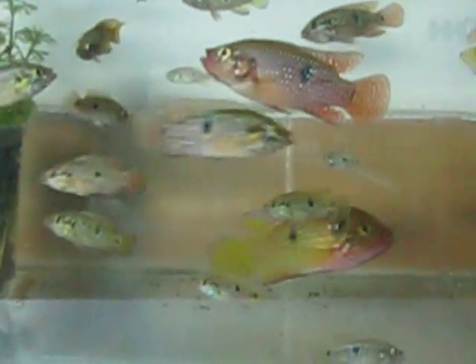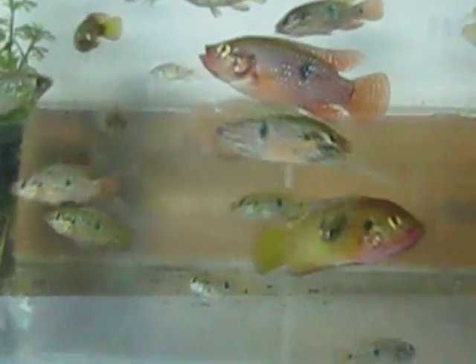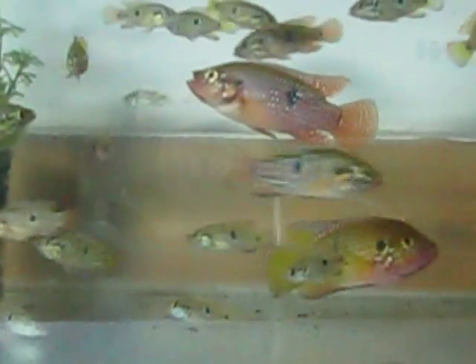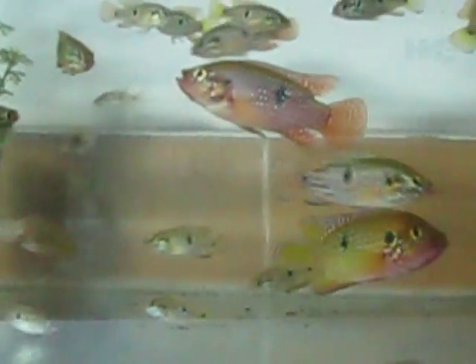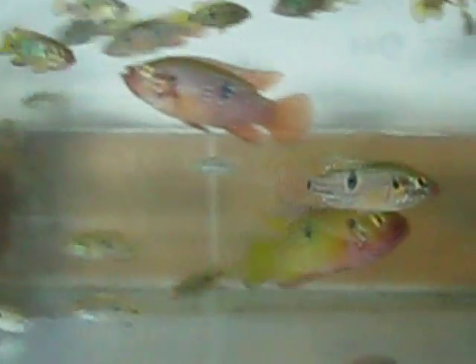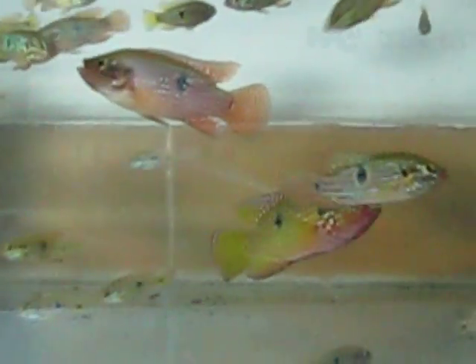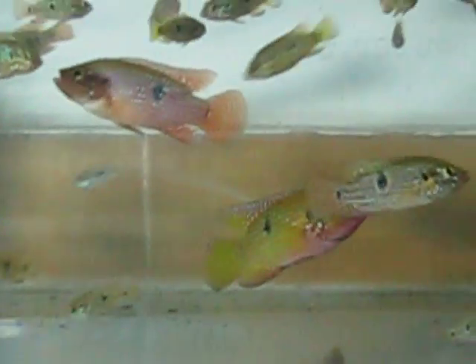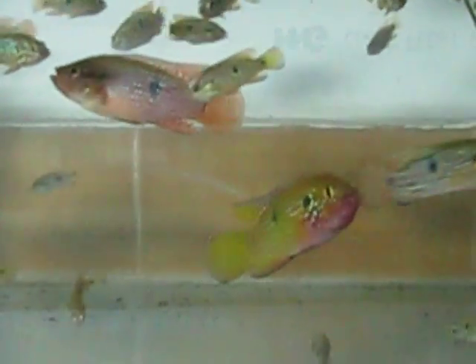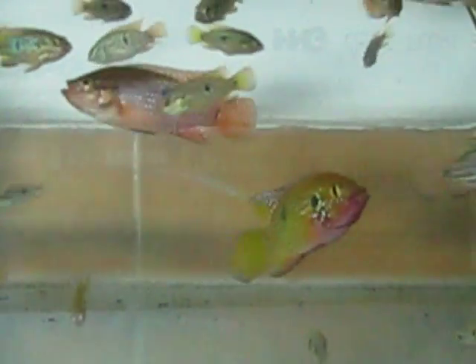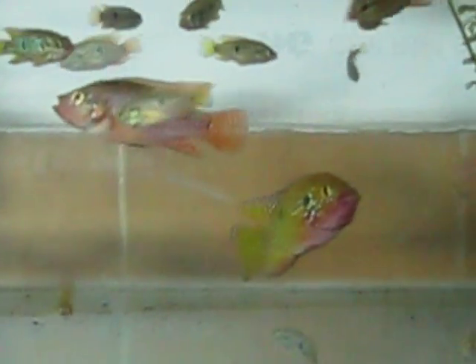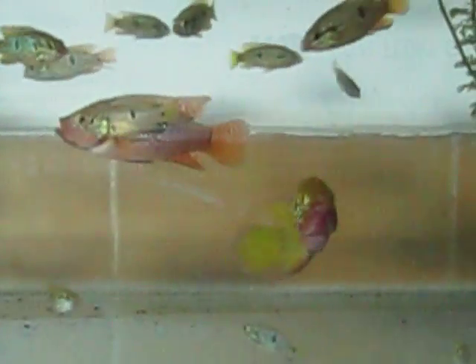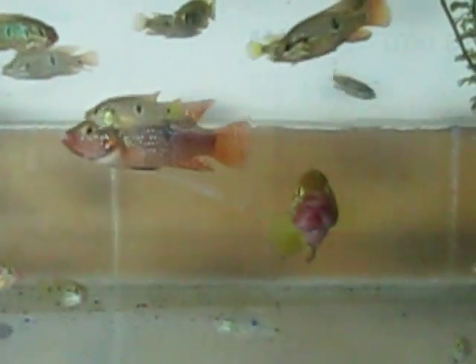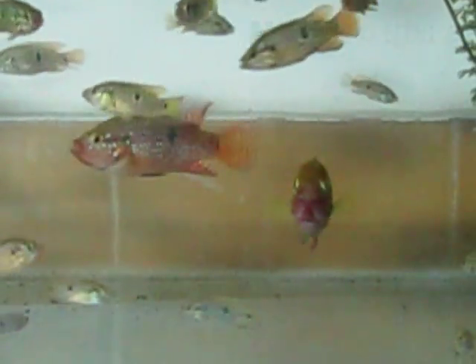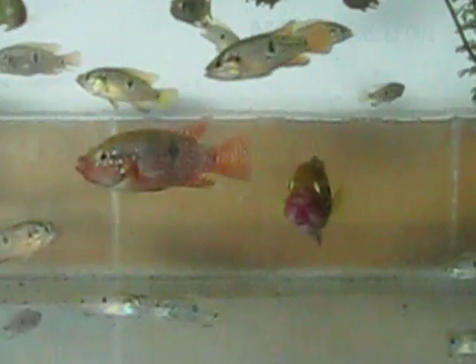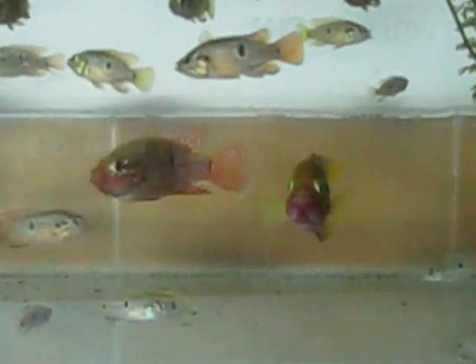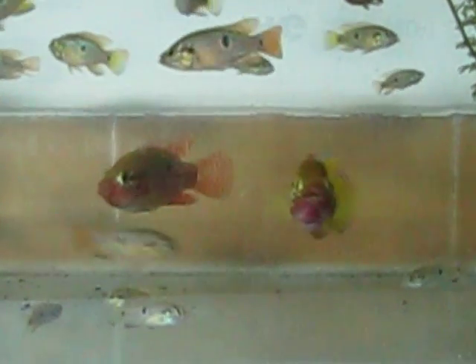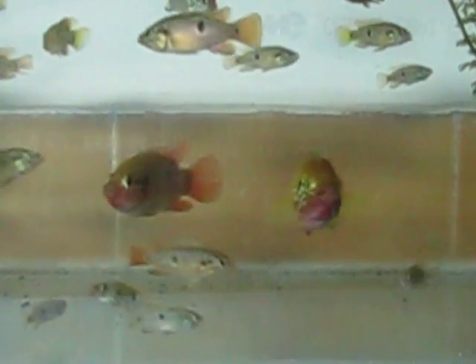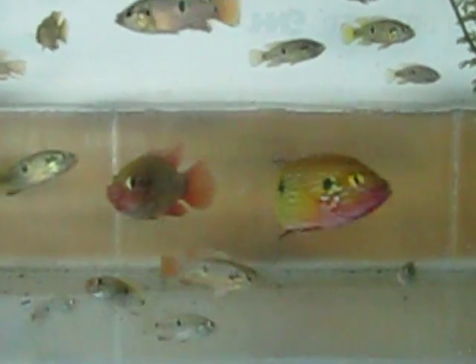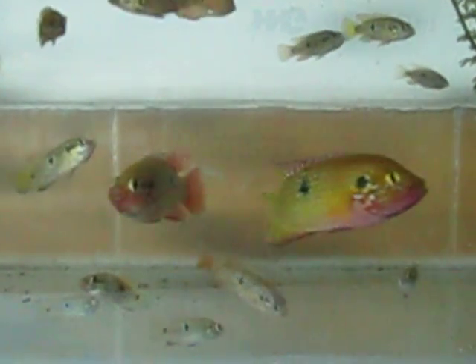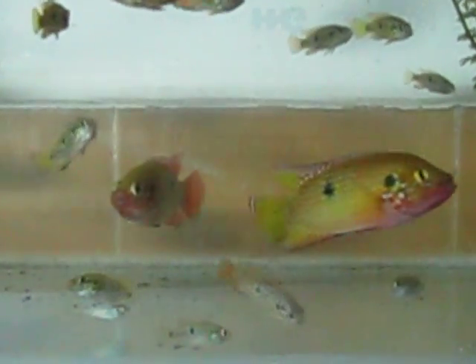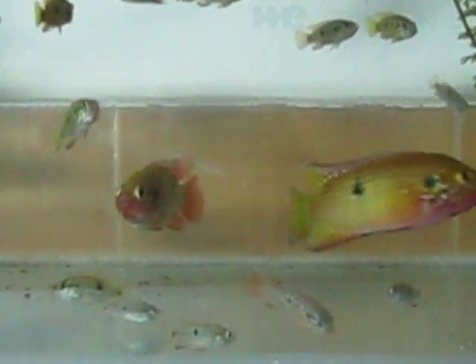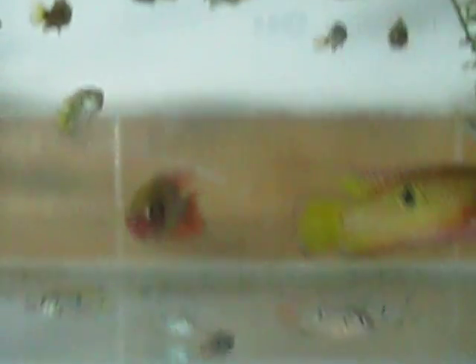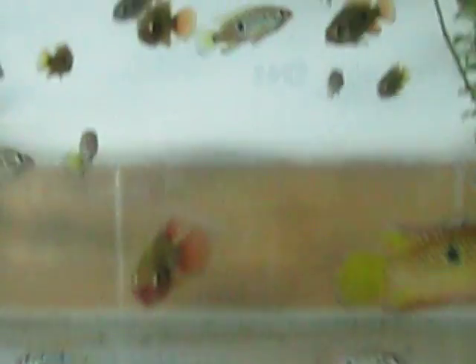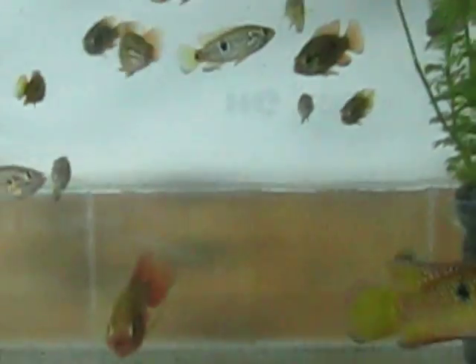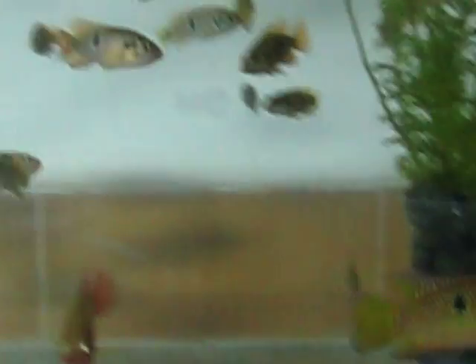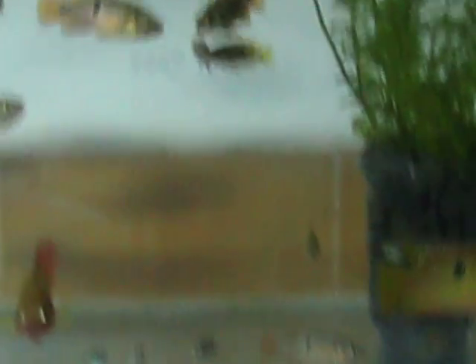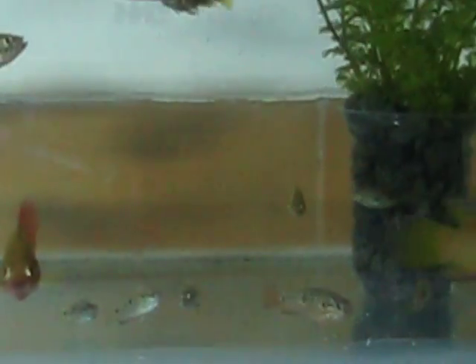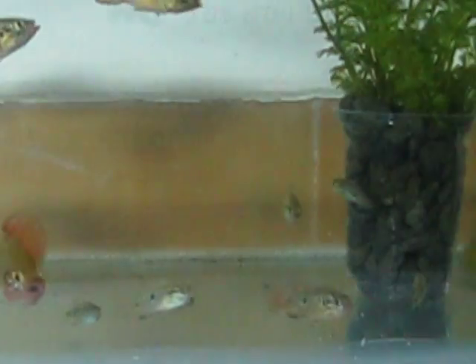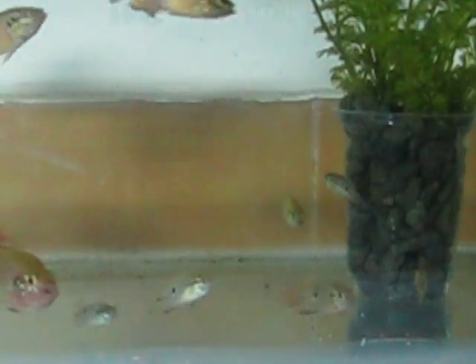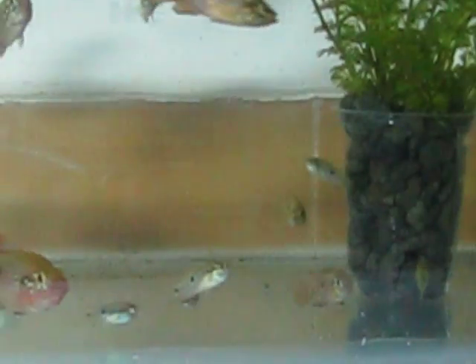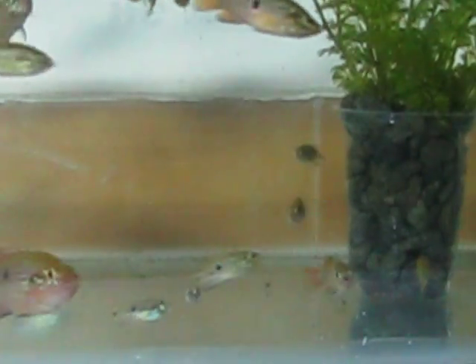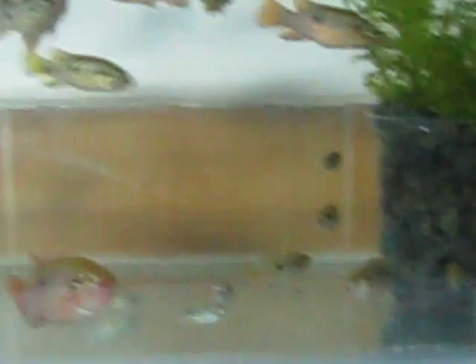This is the adult pair — the left one is the male and this one is the female.